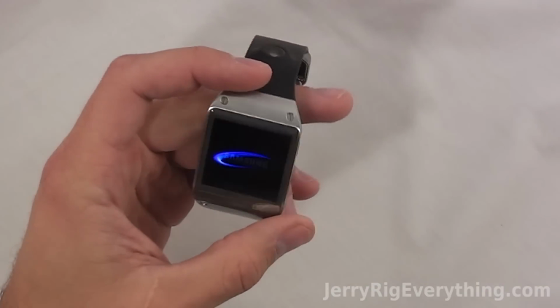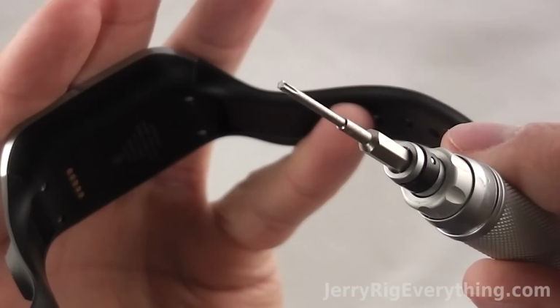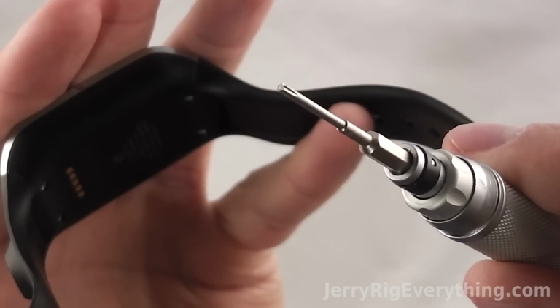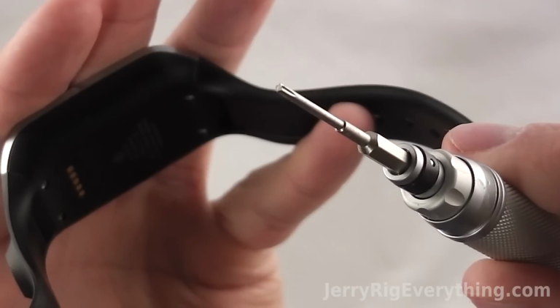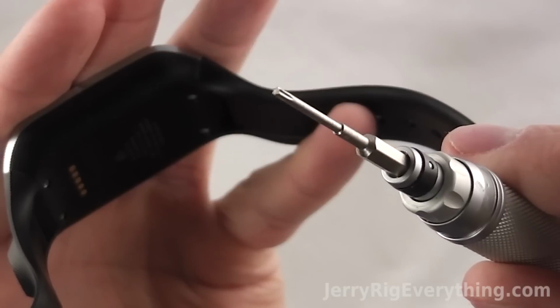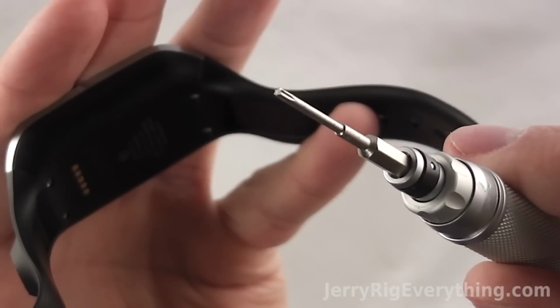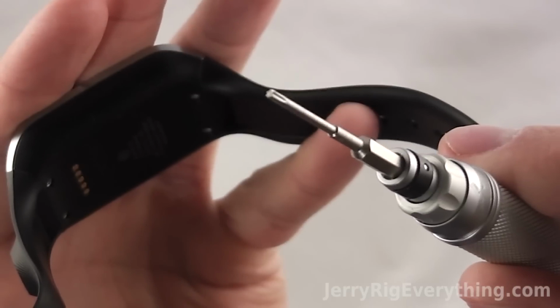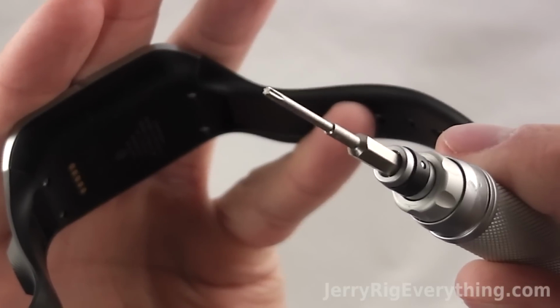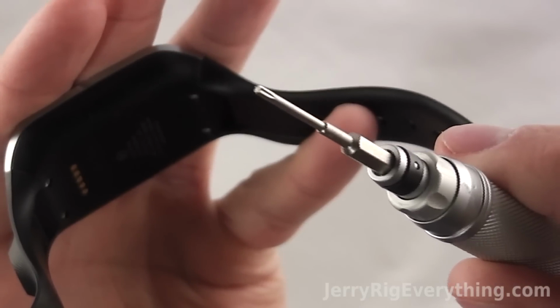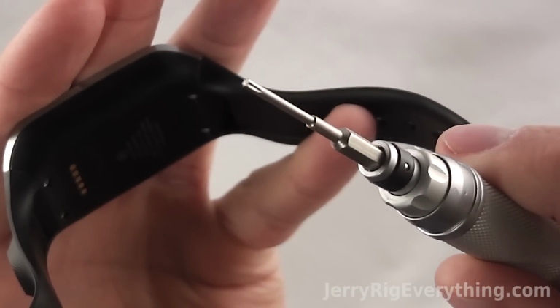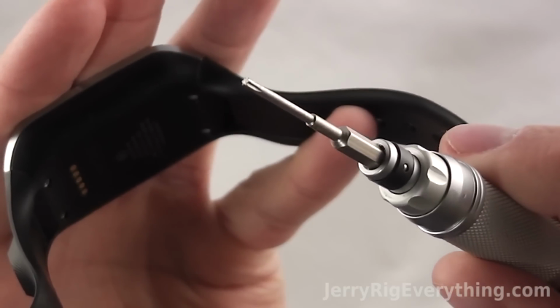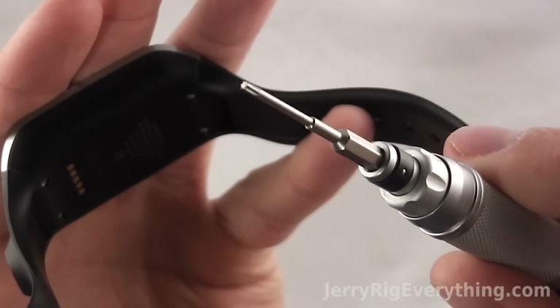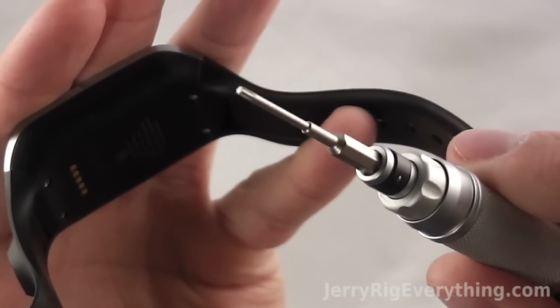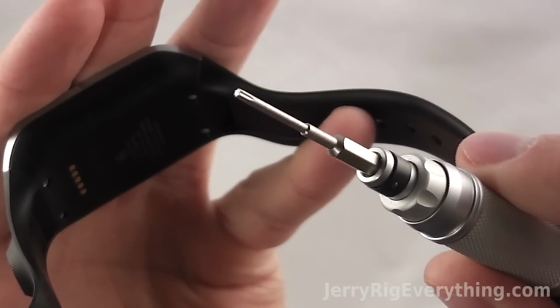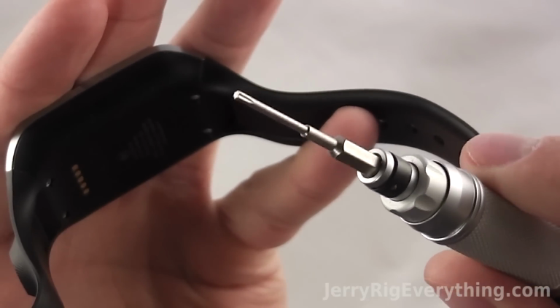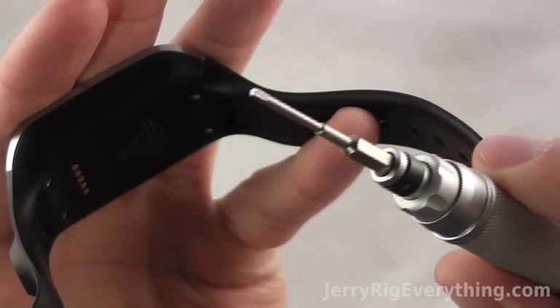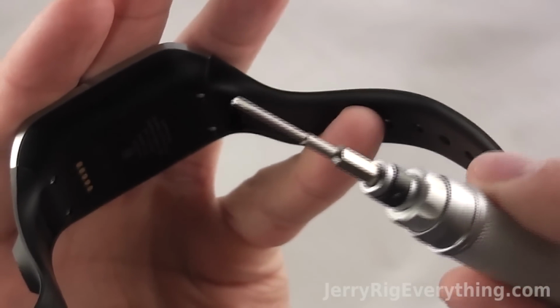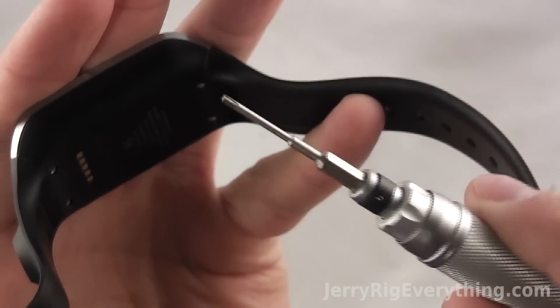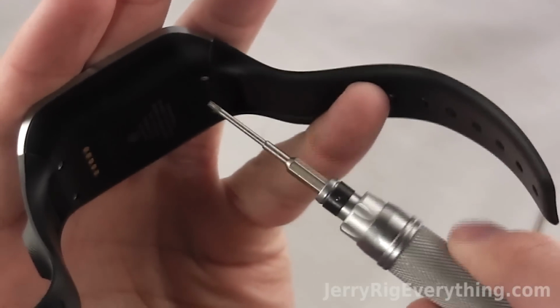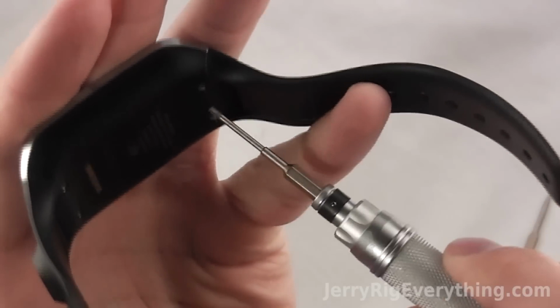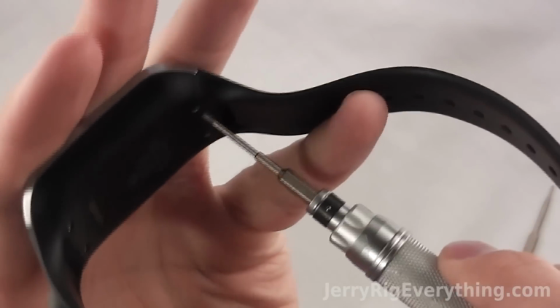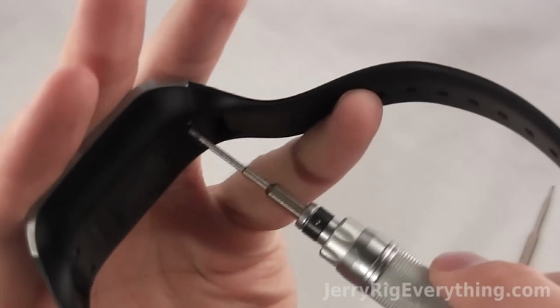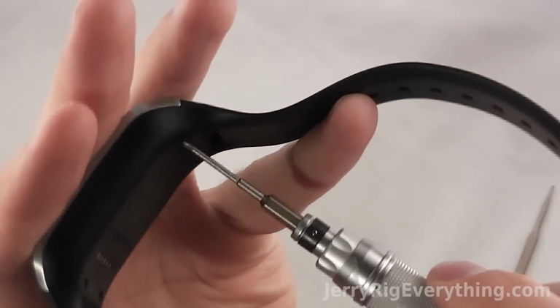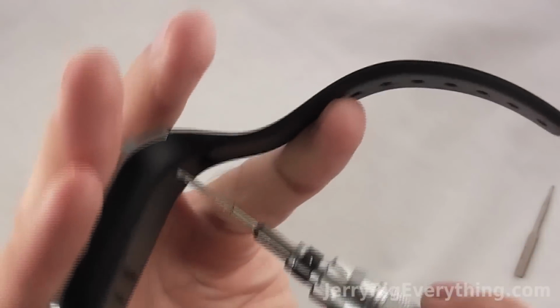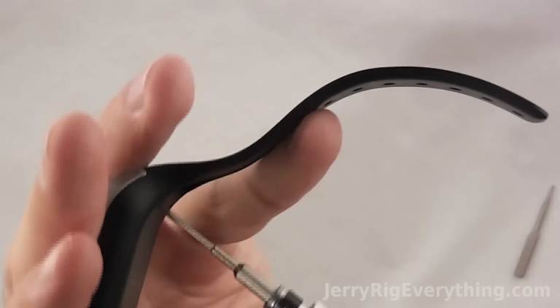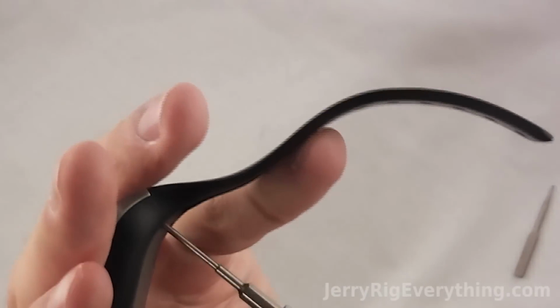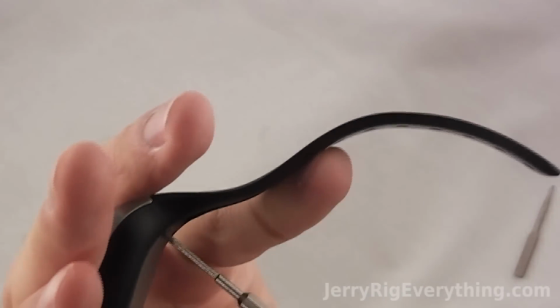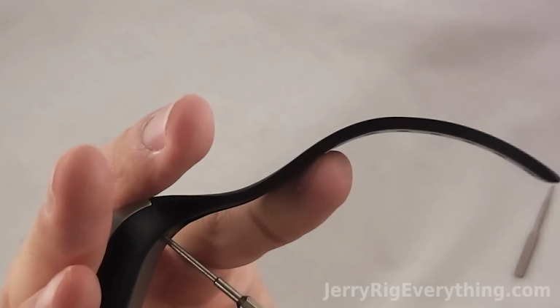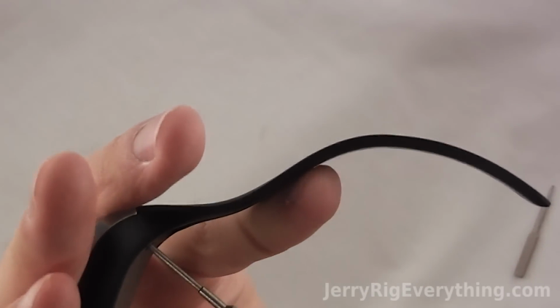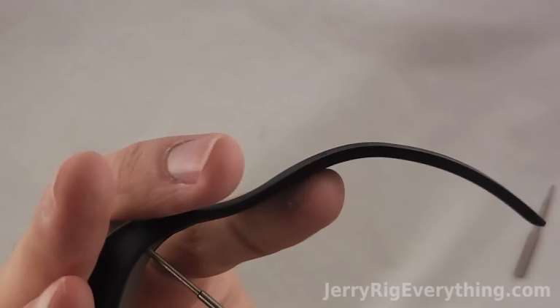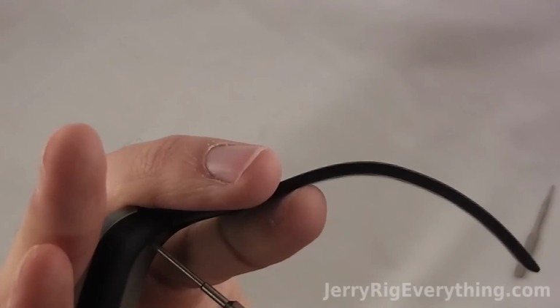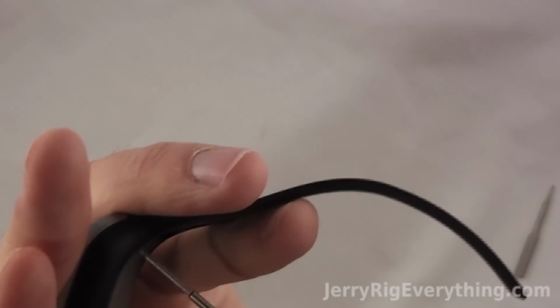We're going to grab a pentalobe screwdriver — there are four screws along the bottom that I'm going to unscrew.